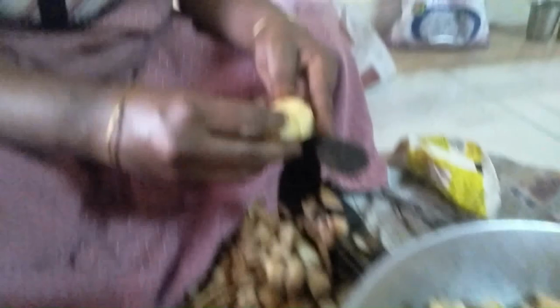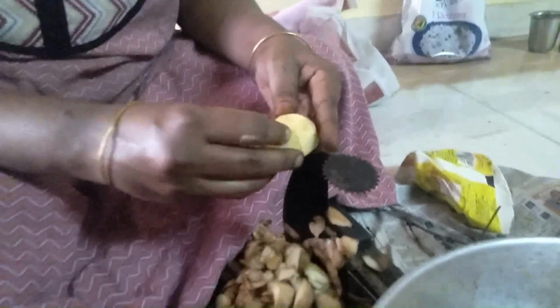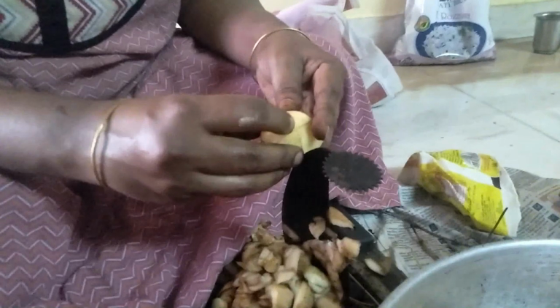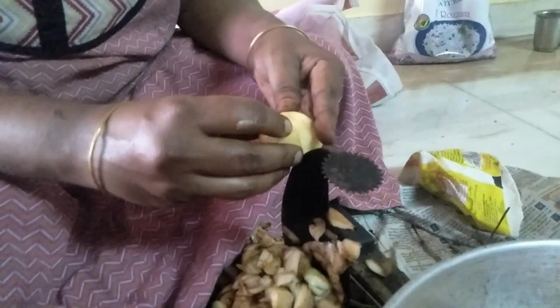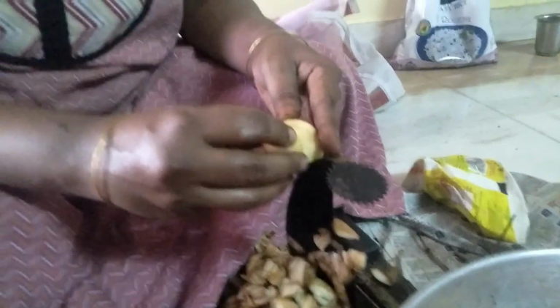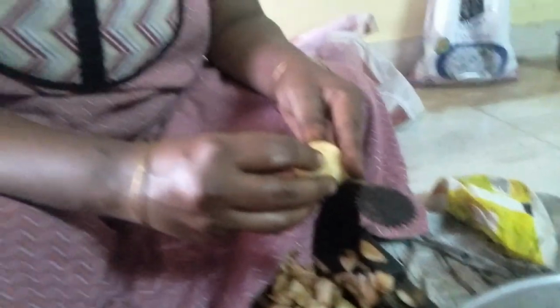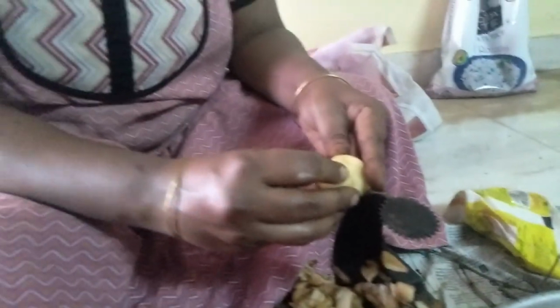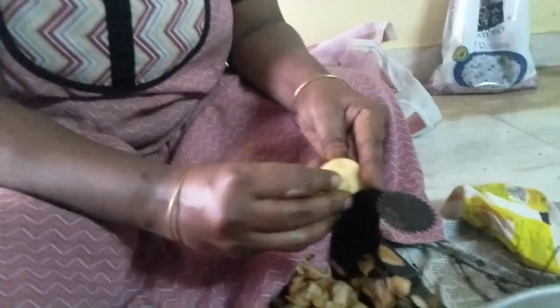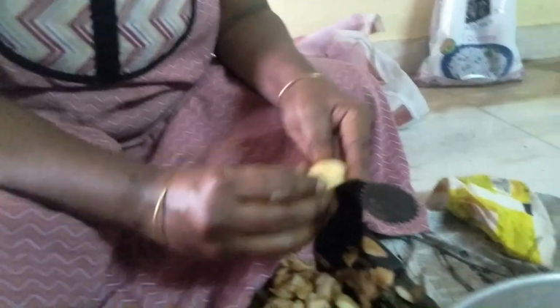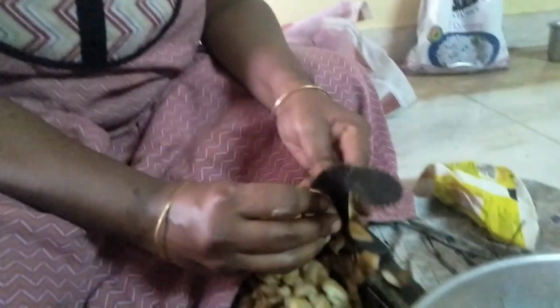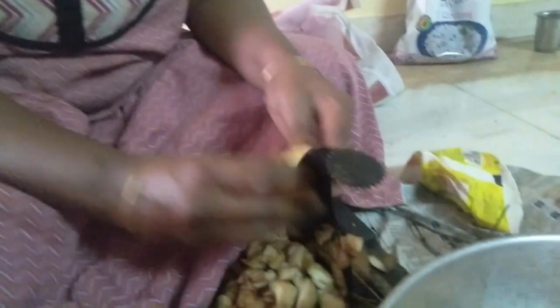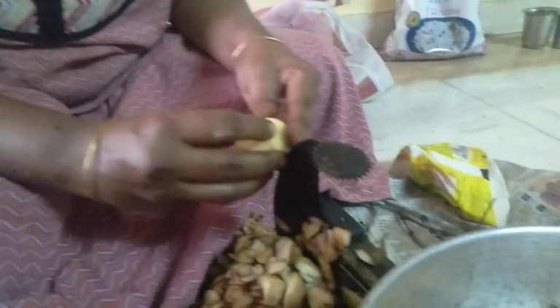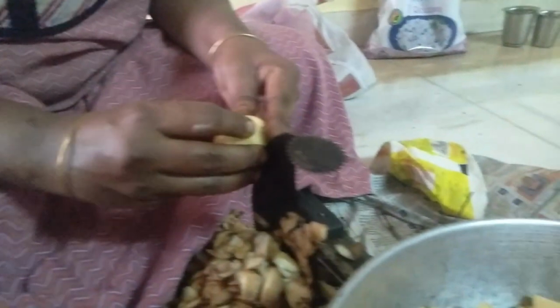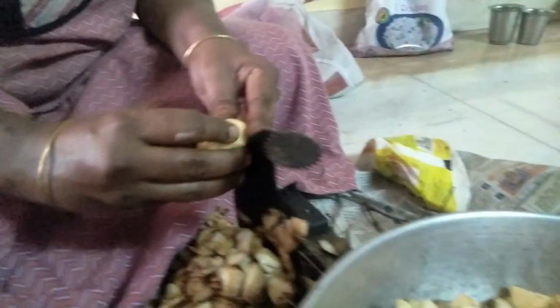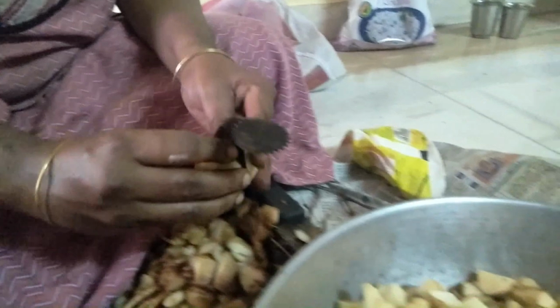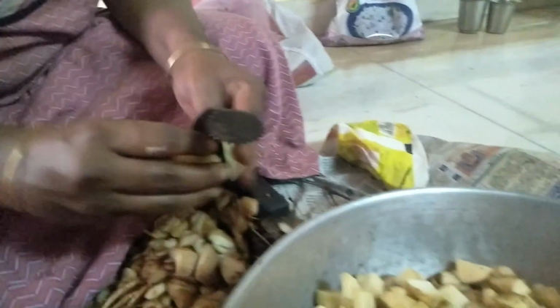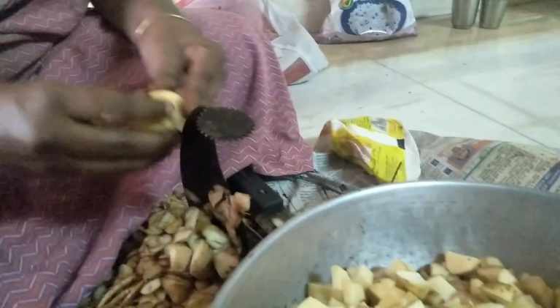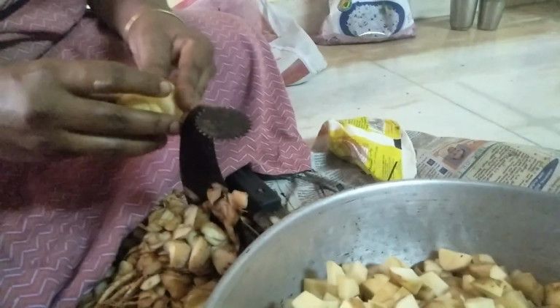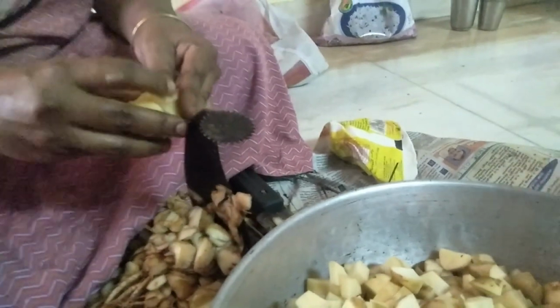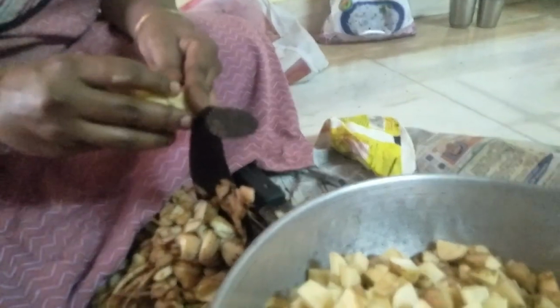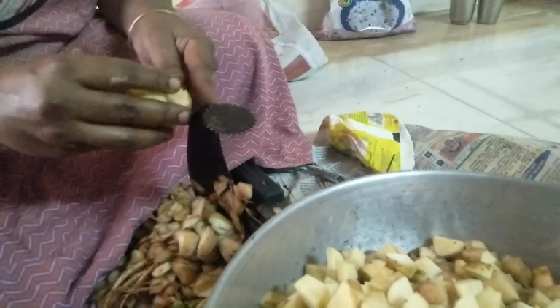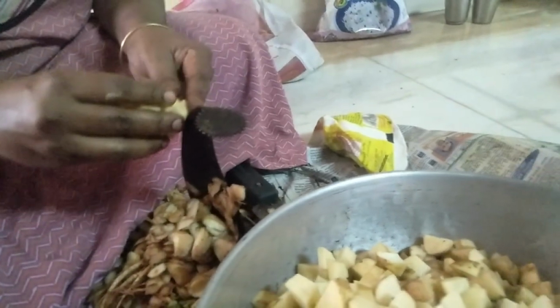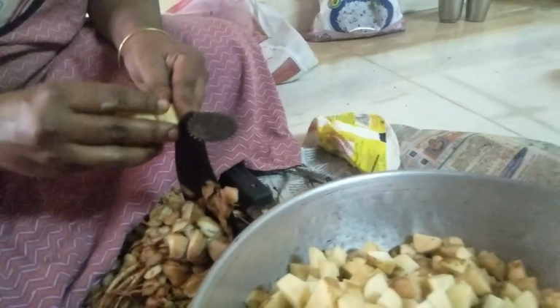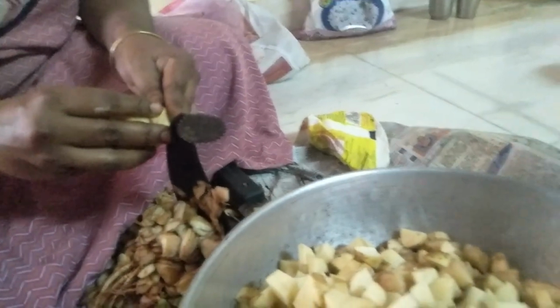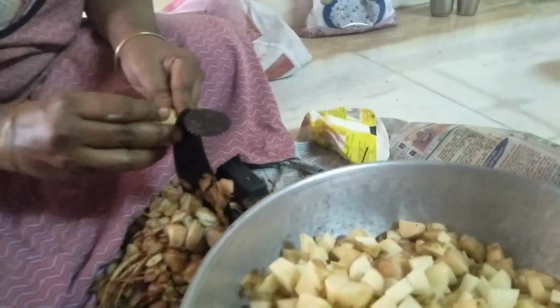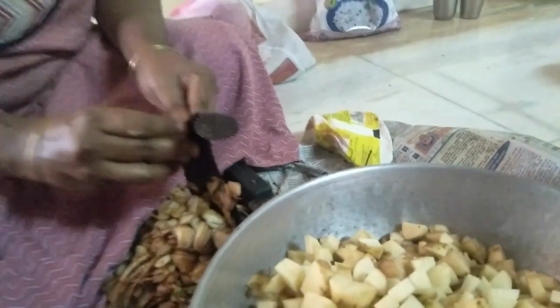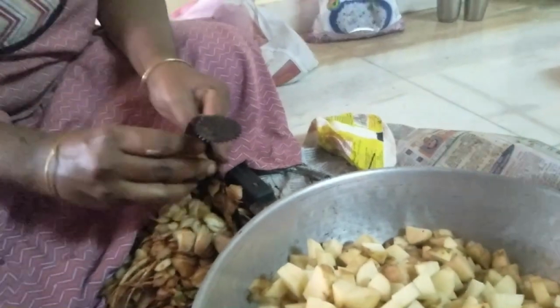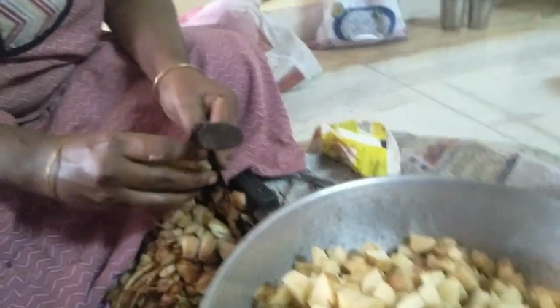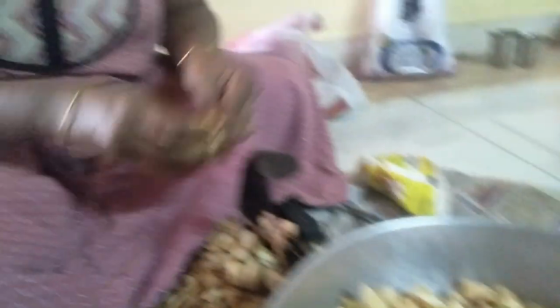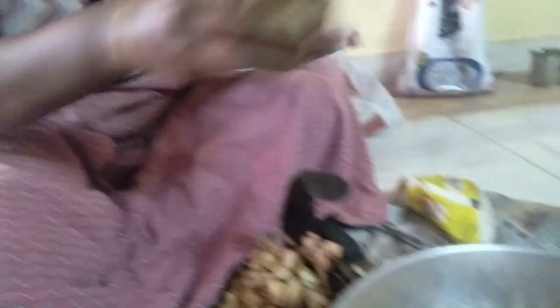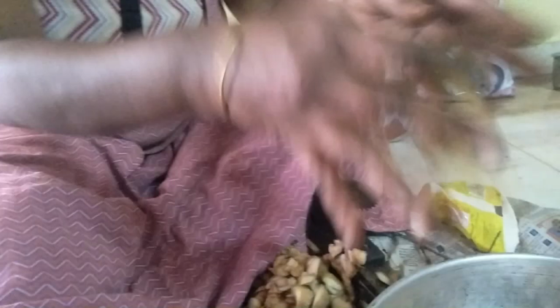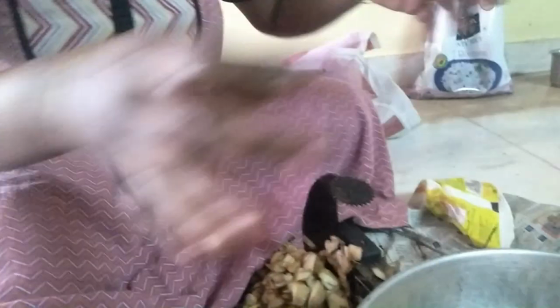How to make it to a side dish. We'll do it once again — this is how it works, we'll cook.